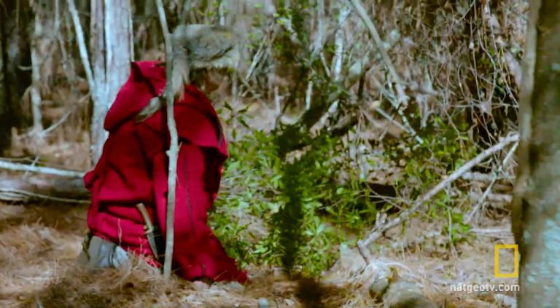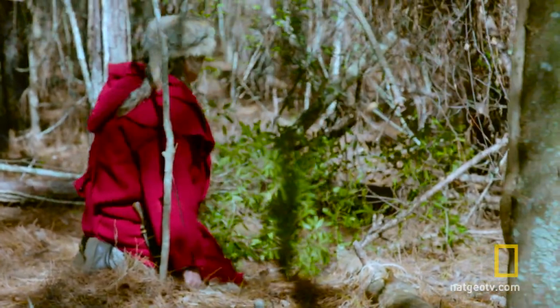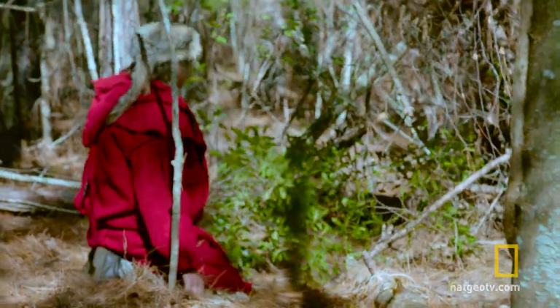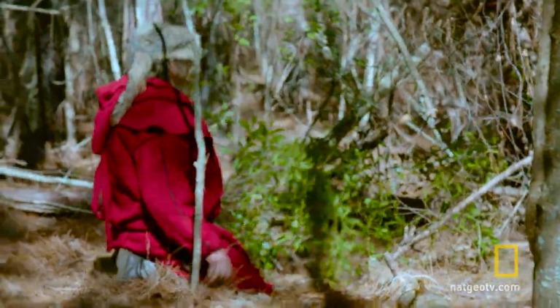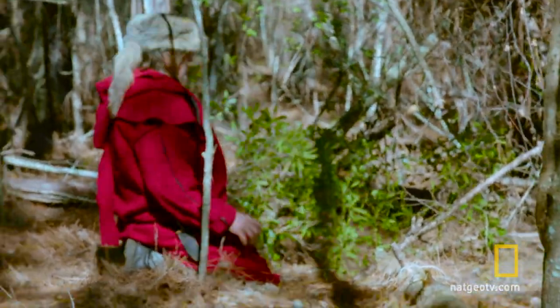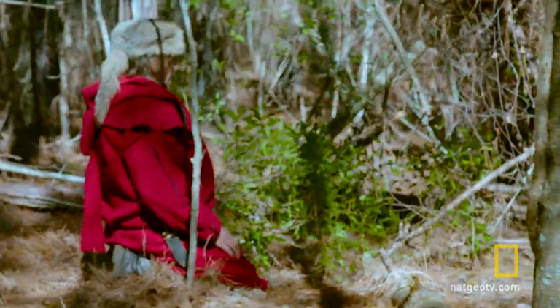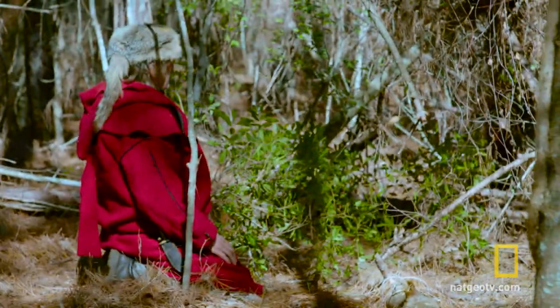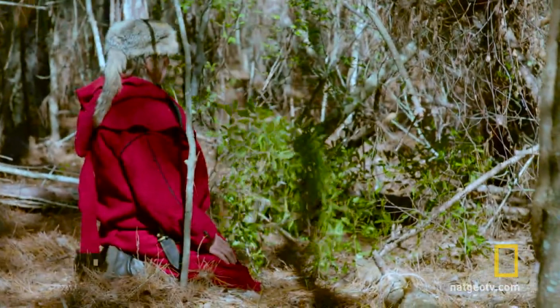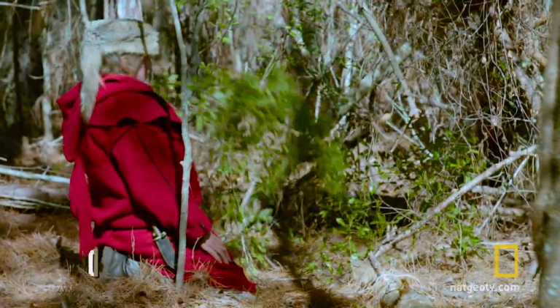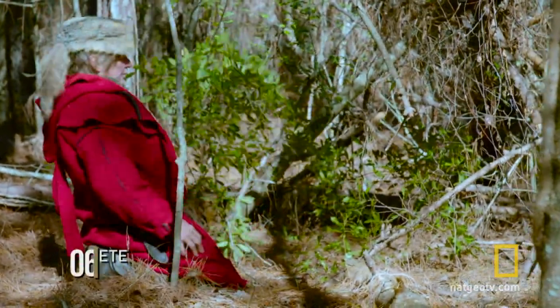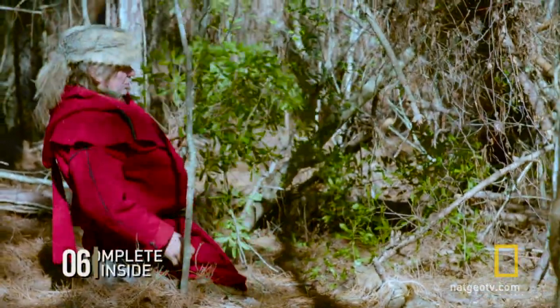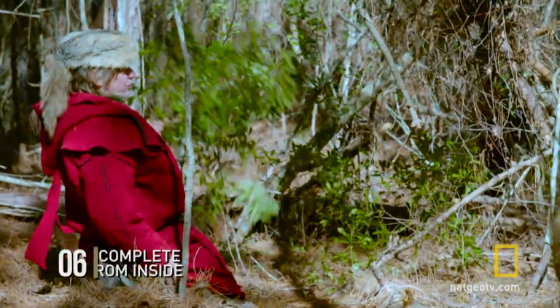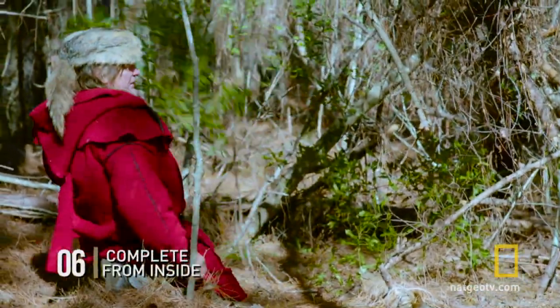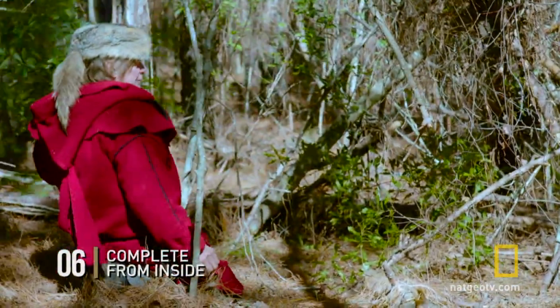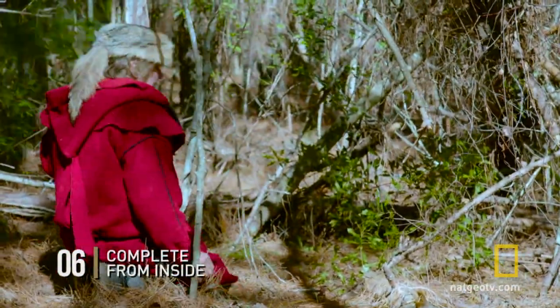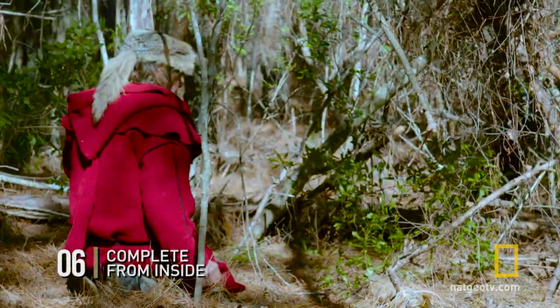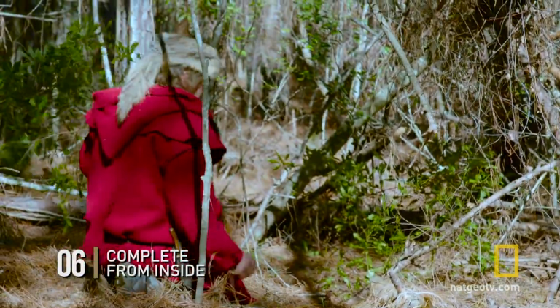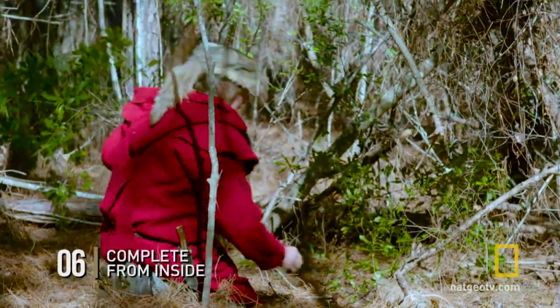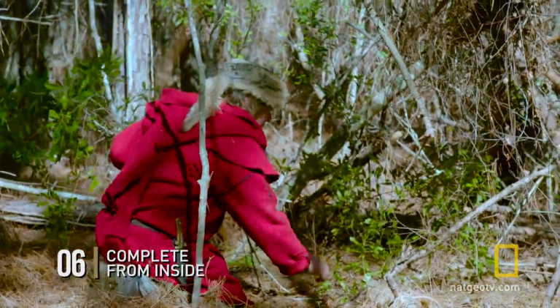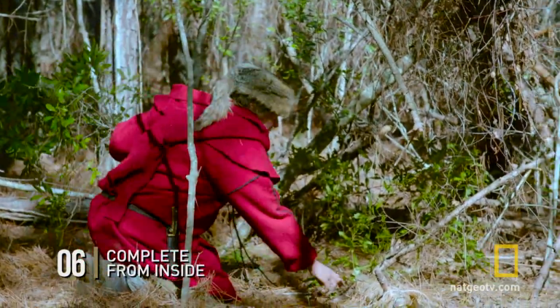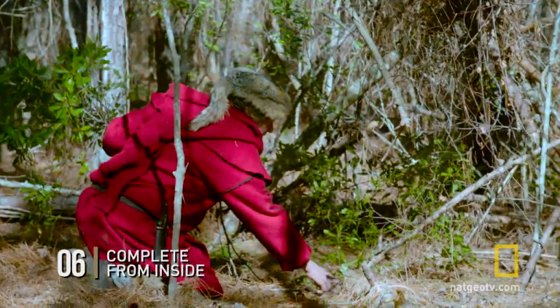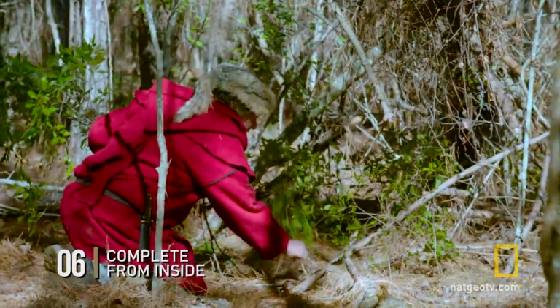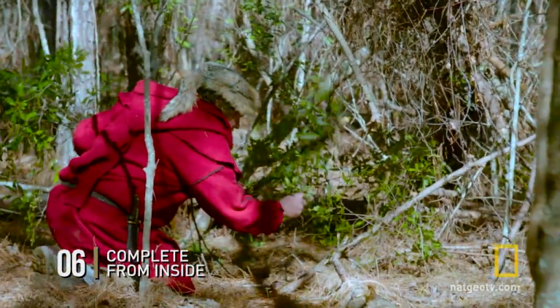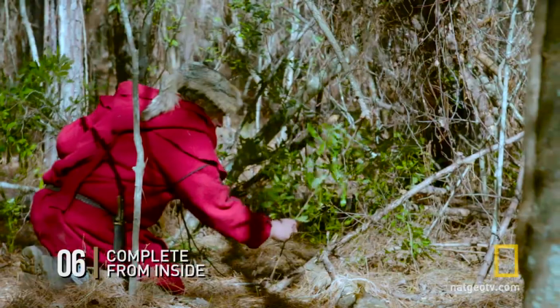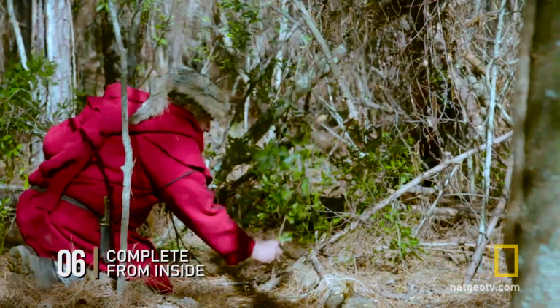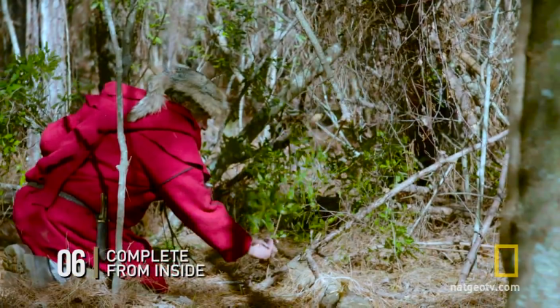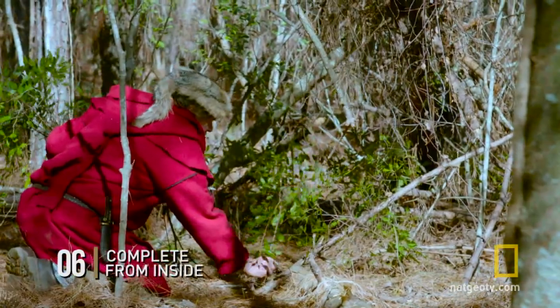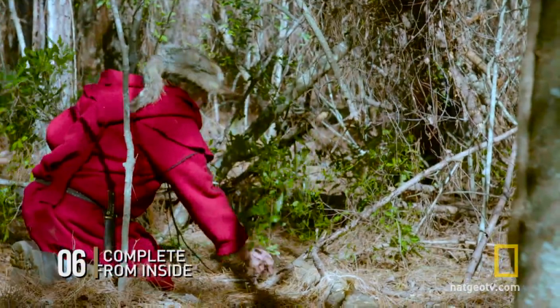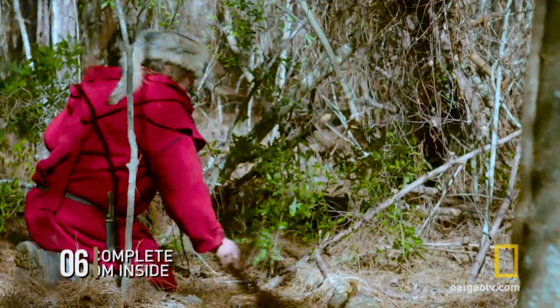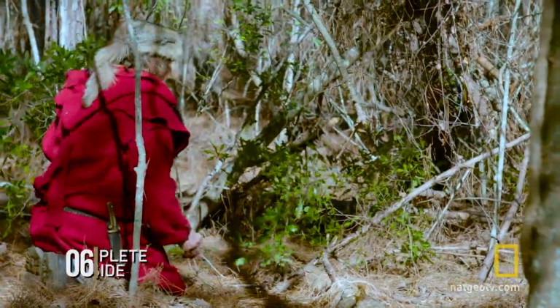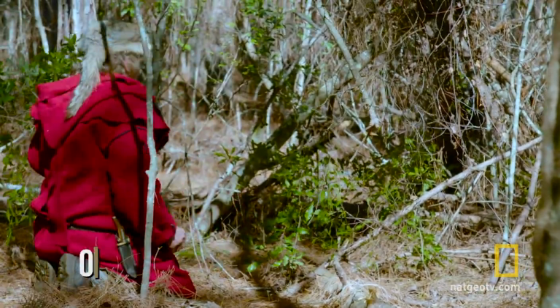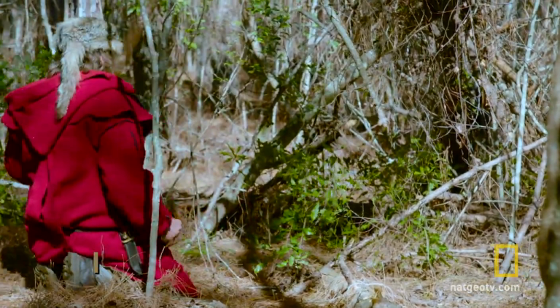It needs a little bit more camouflage. I'm going to go from the inside now and dress up the inside of my little blind.